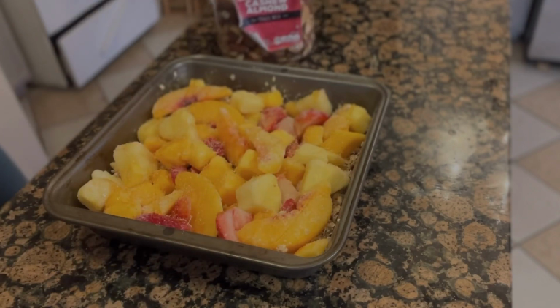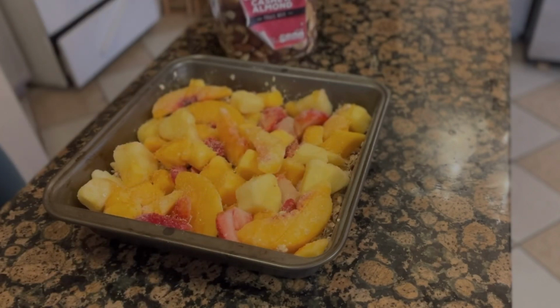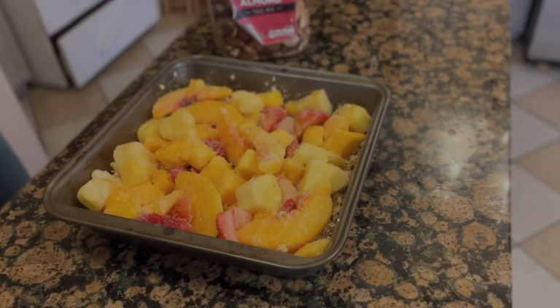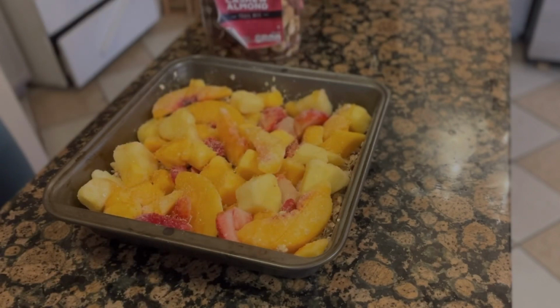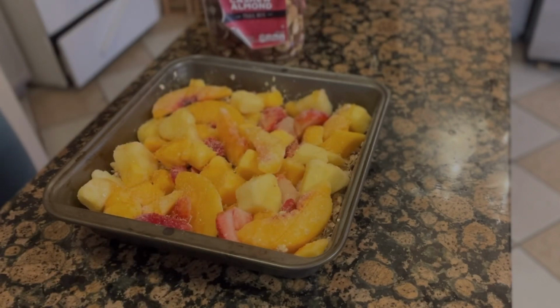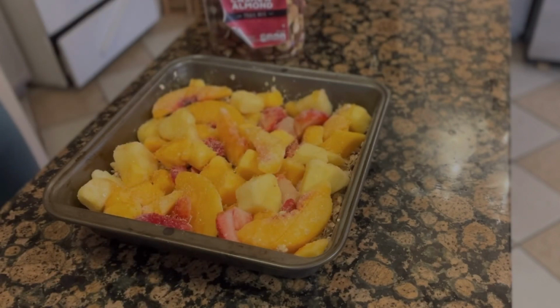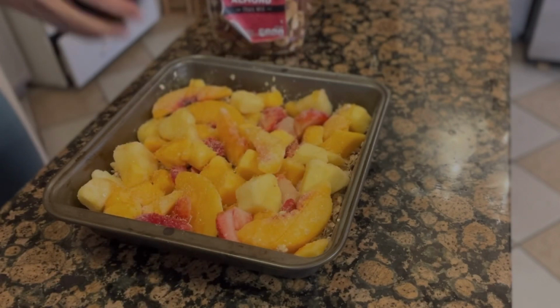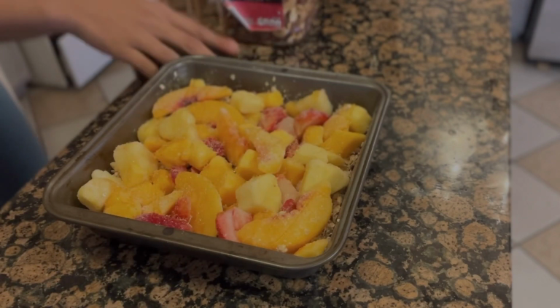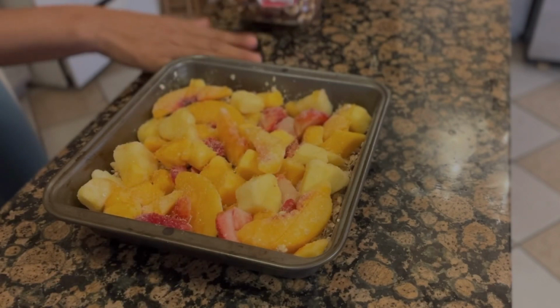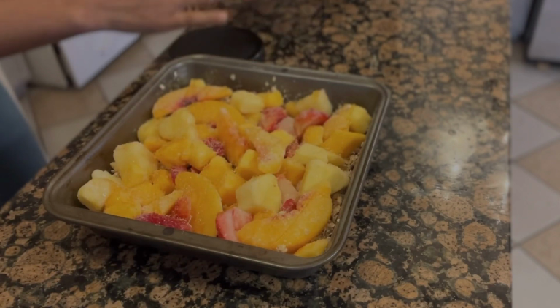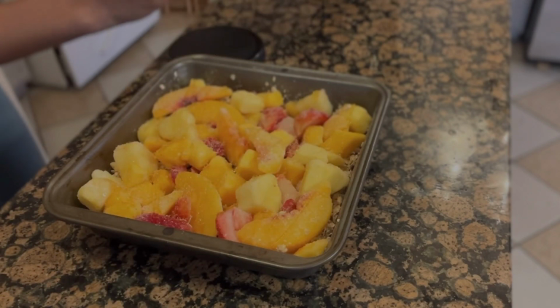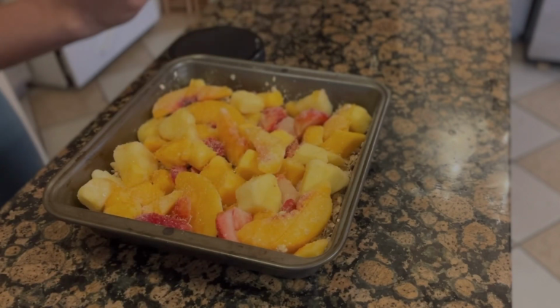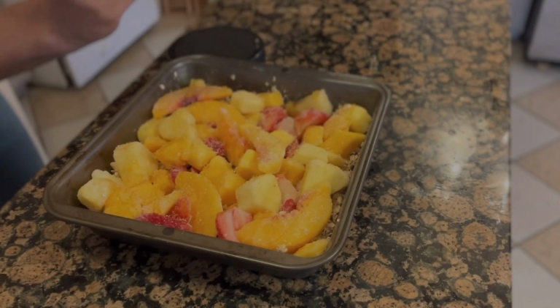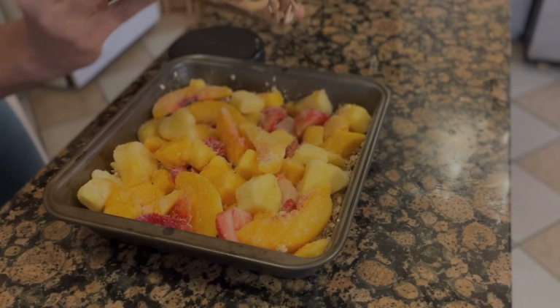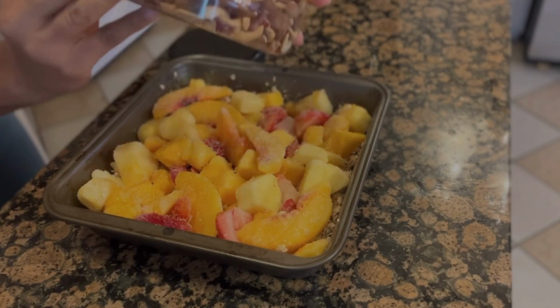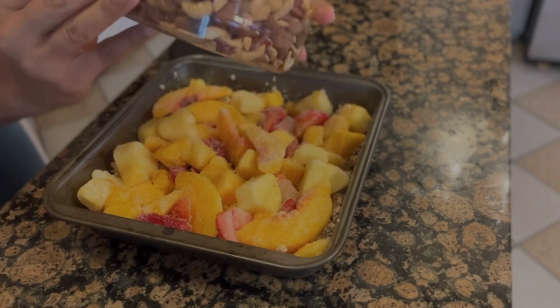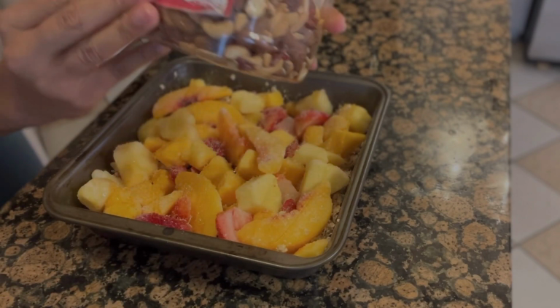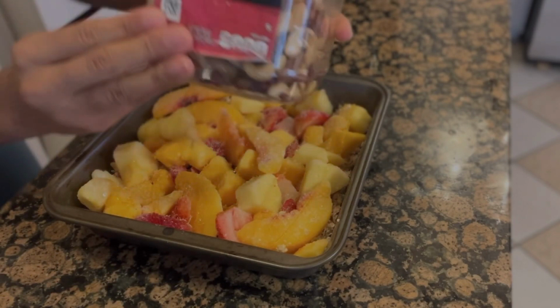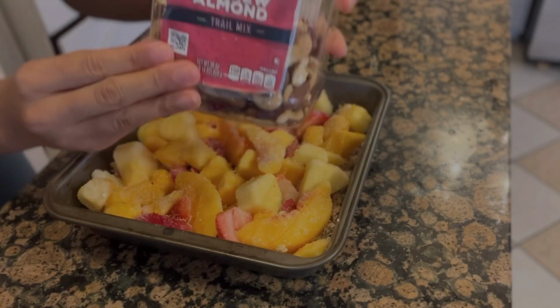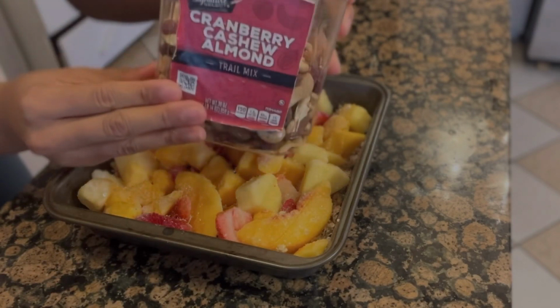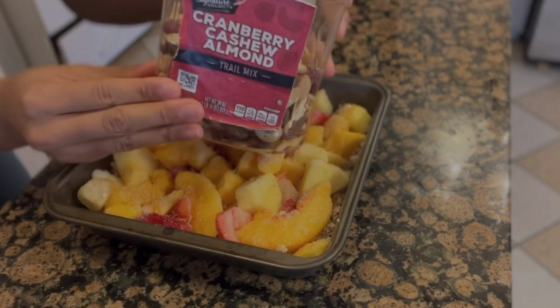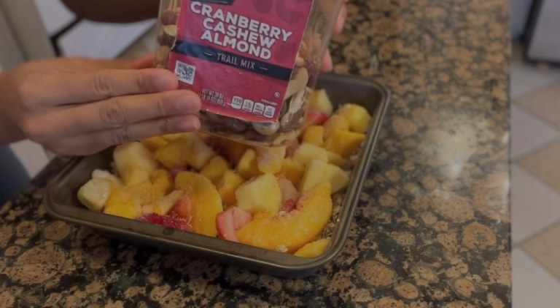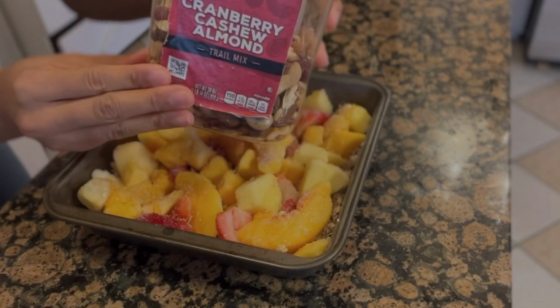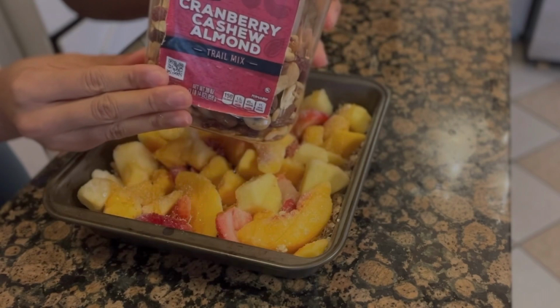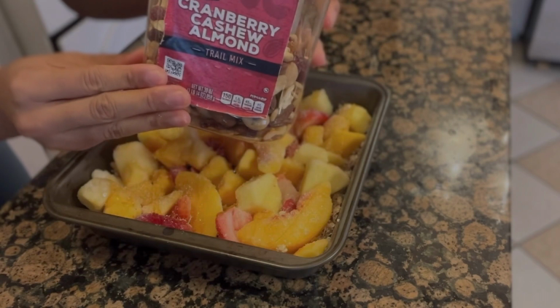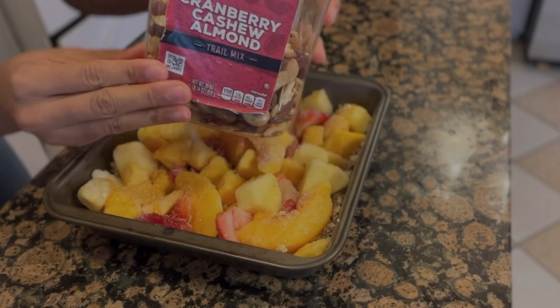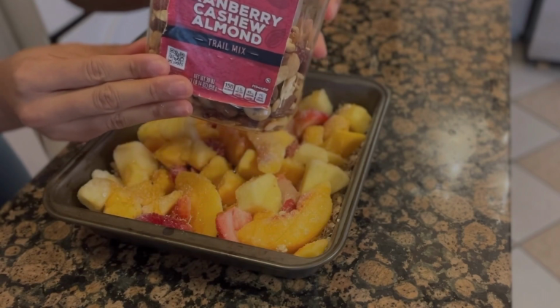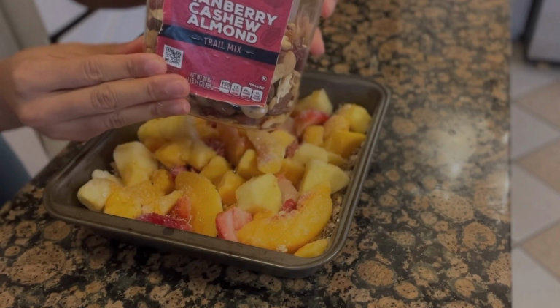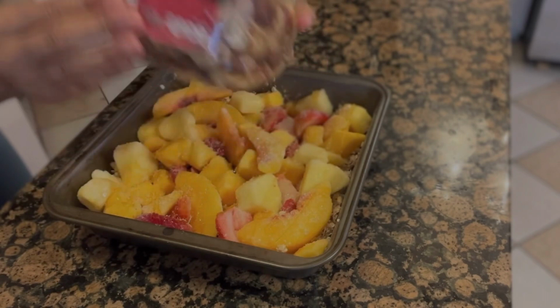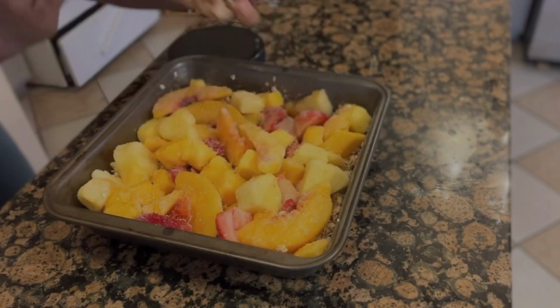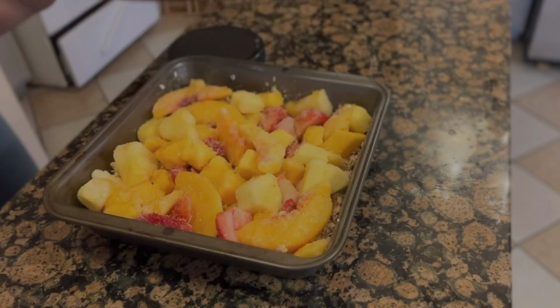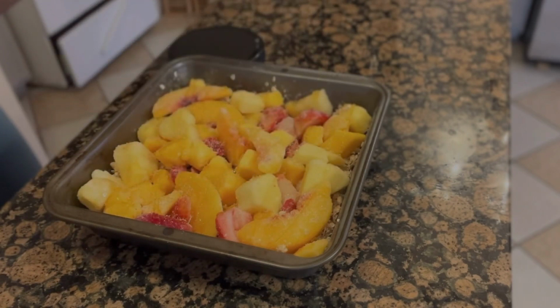Last but not least, I'm going to be adding this cranberry, cashew, and almond mix.